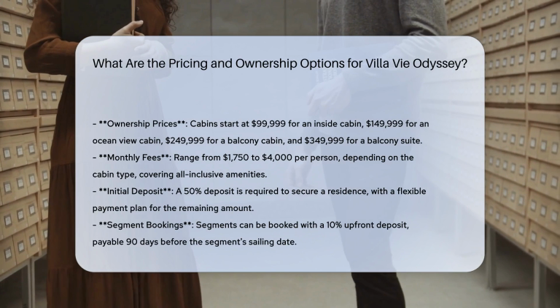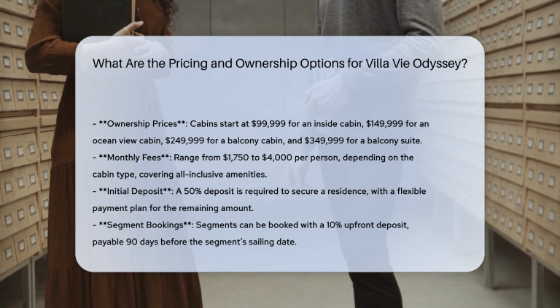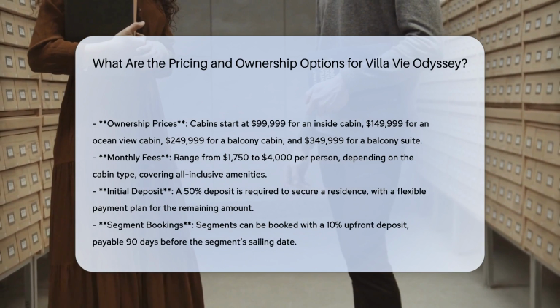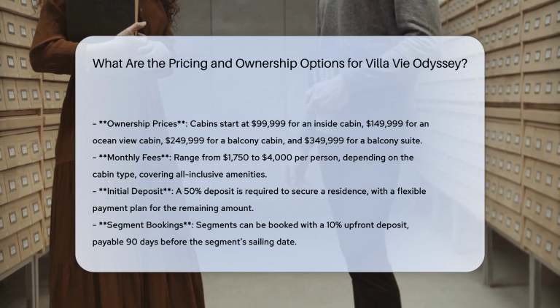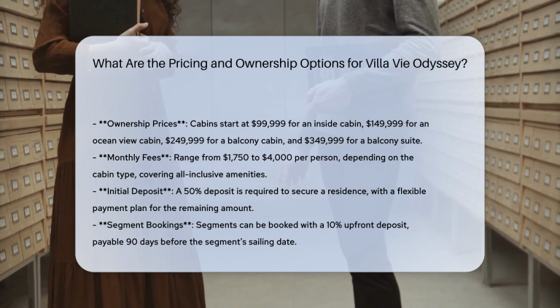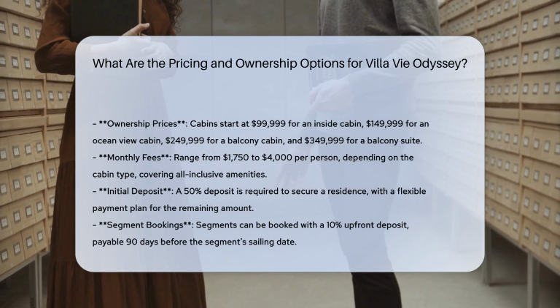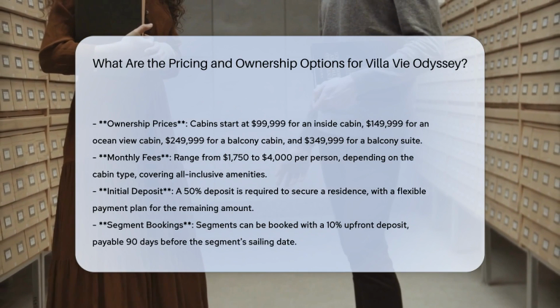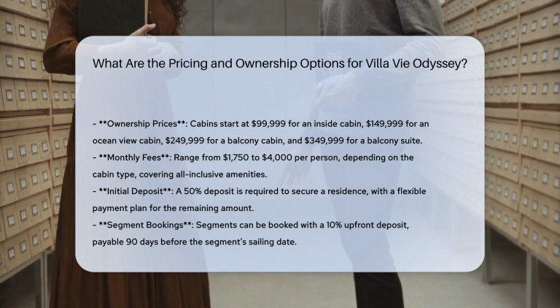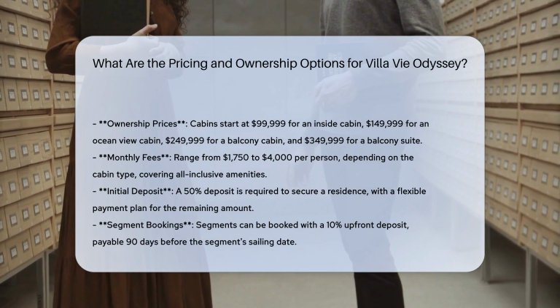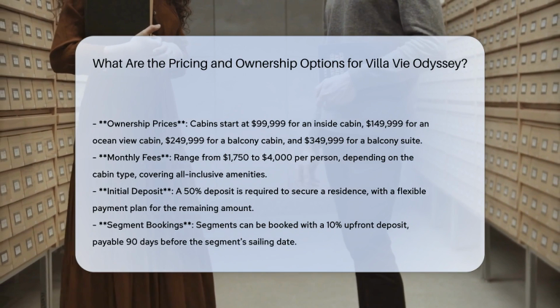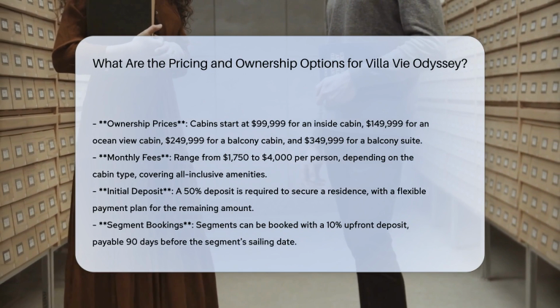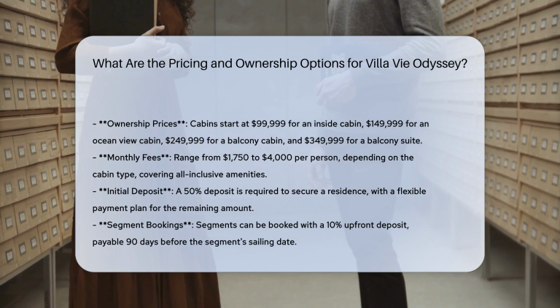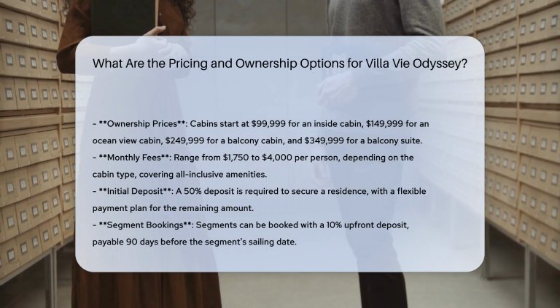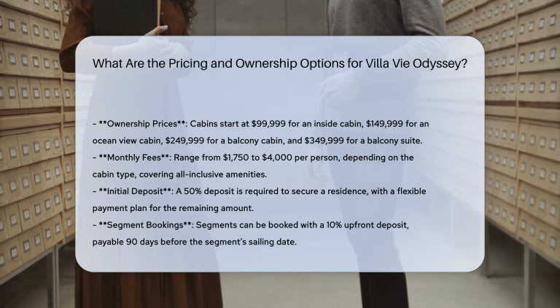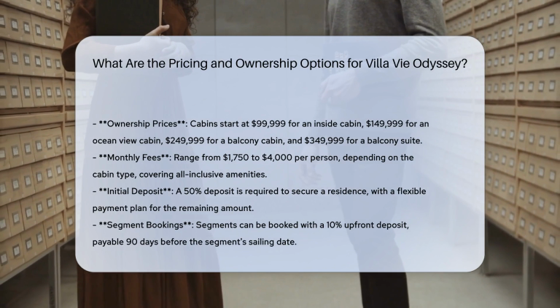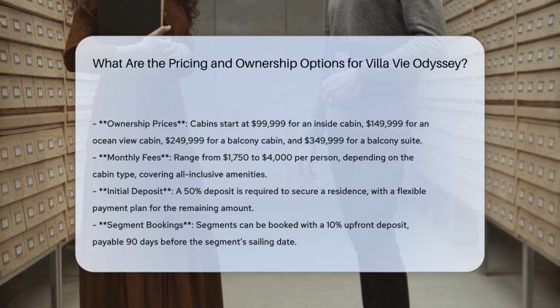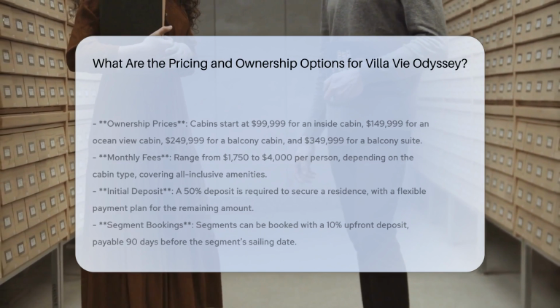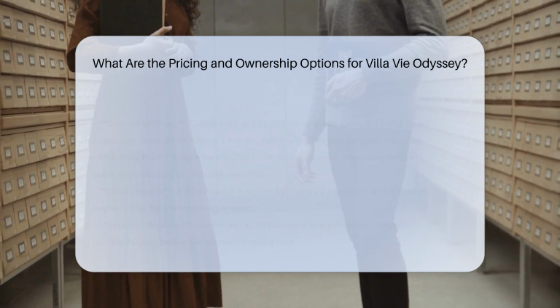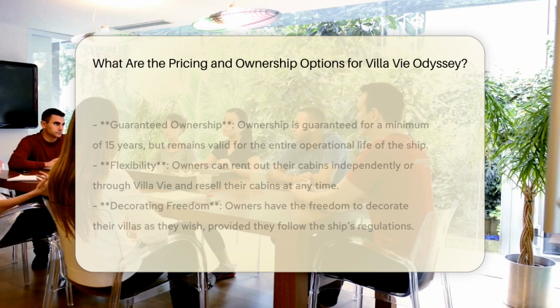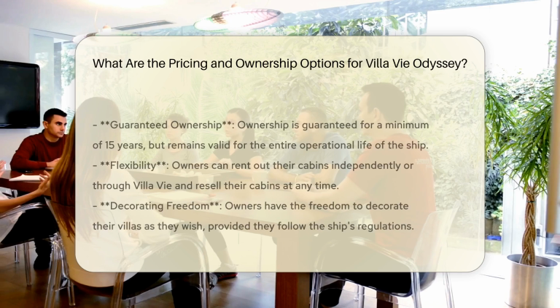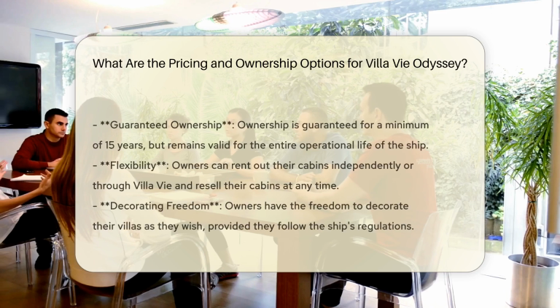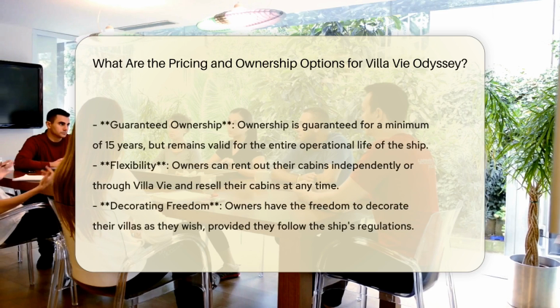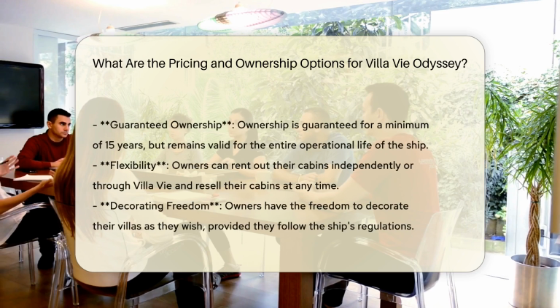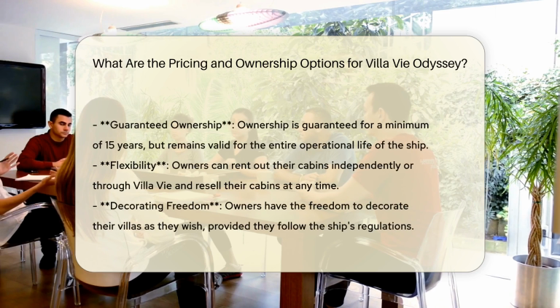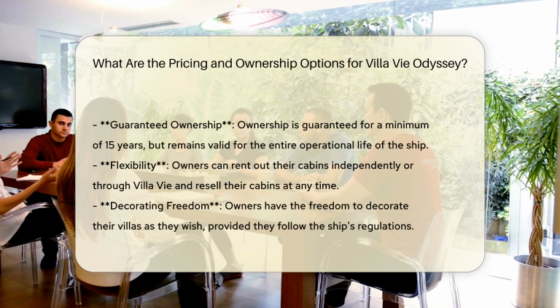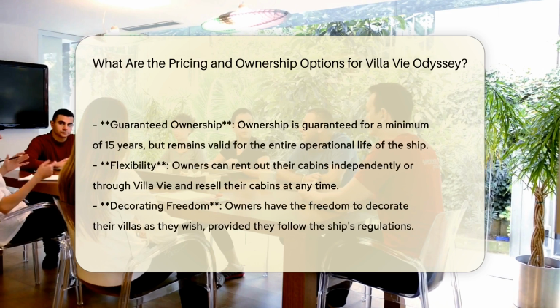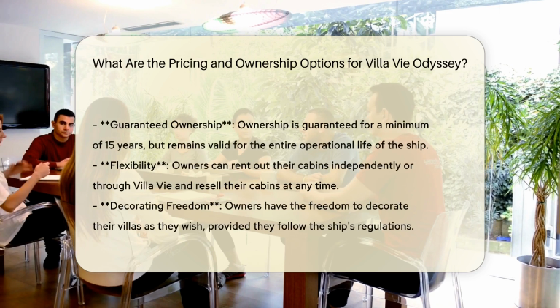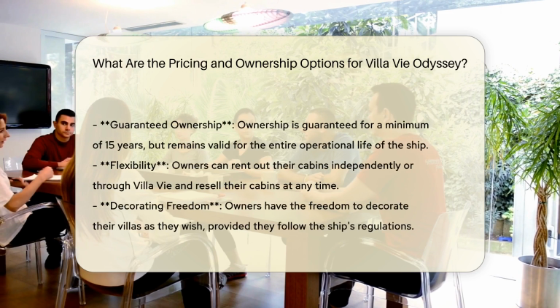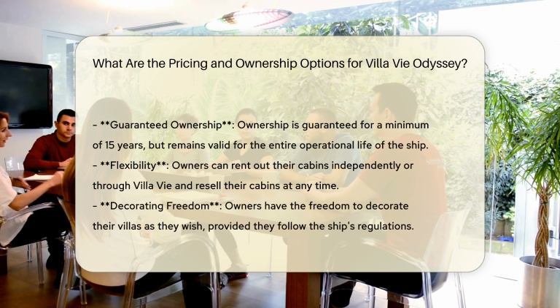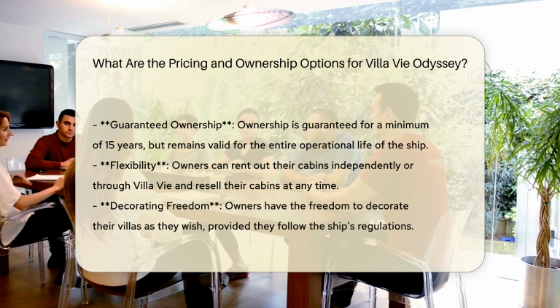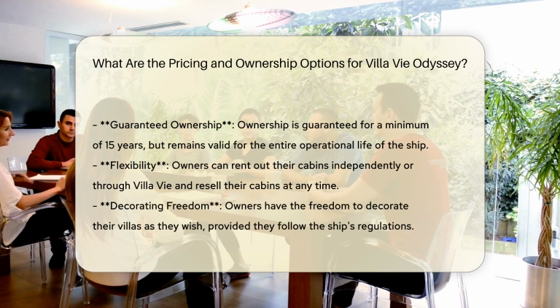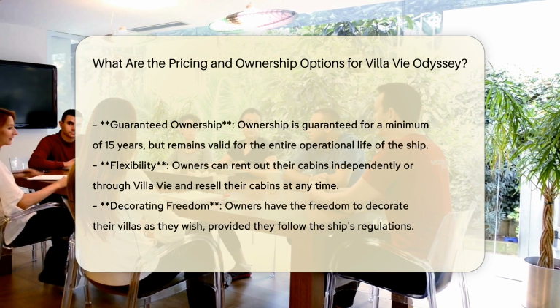These fees cover all-inclusive amenities, such as food, drinks, Wi-Fi, laundry, and housekeeping.